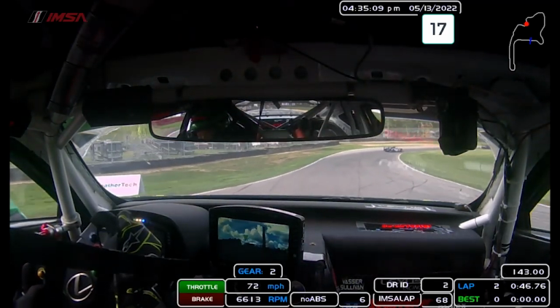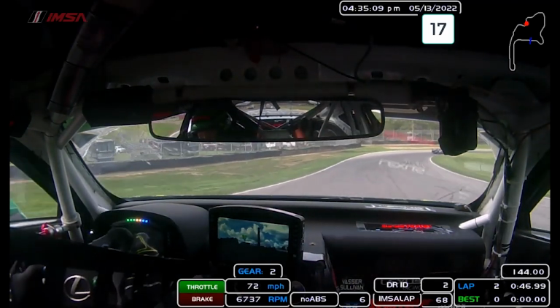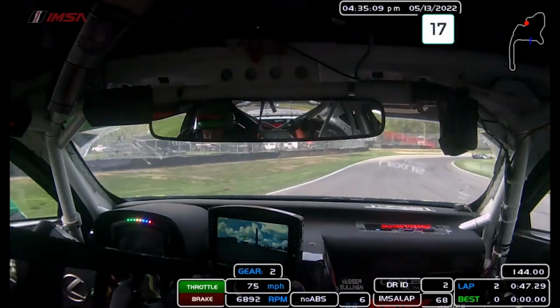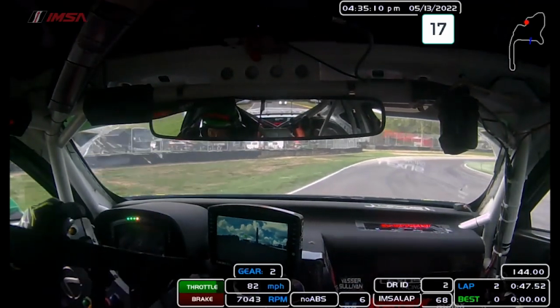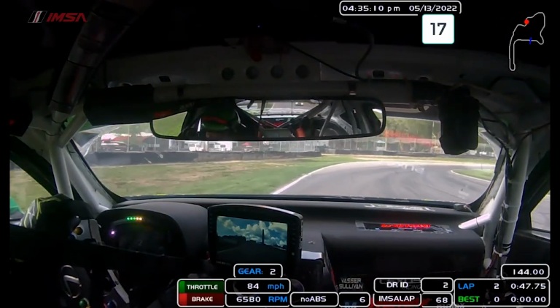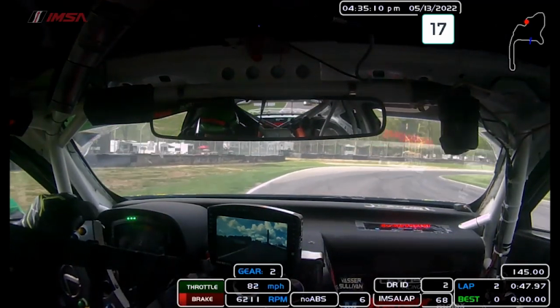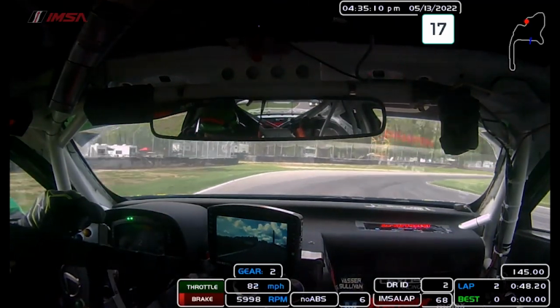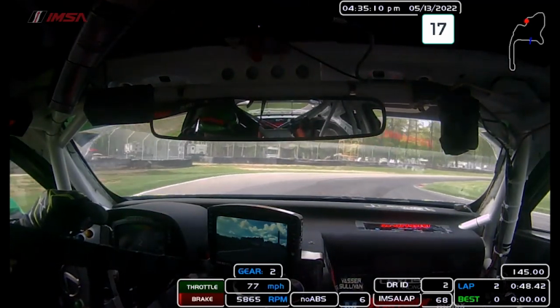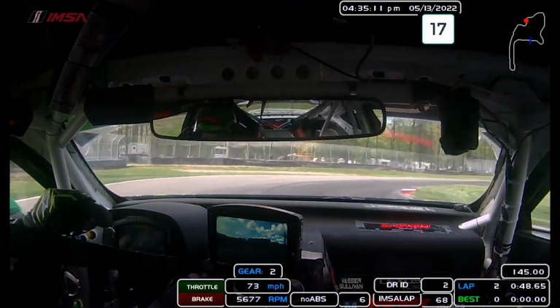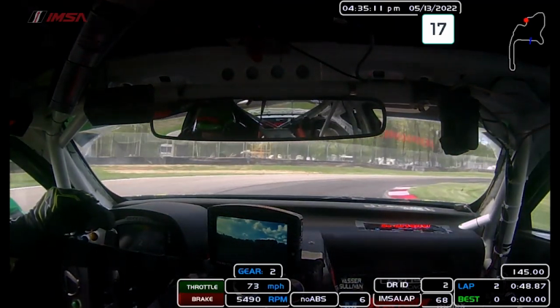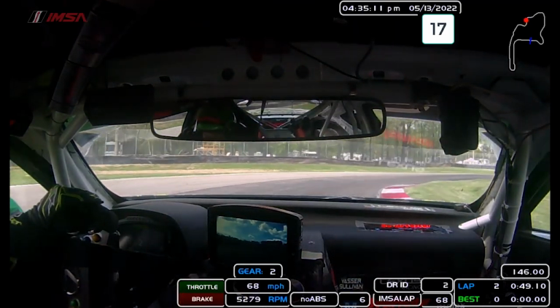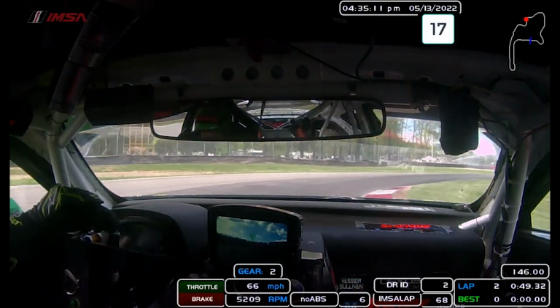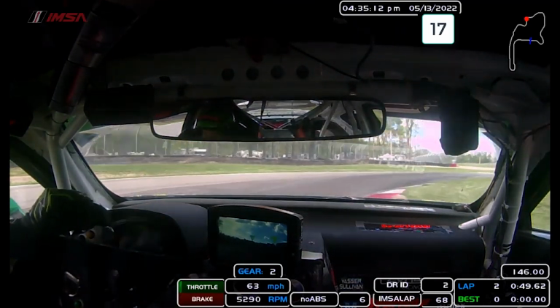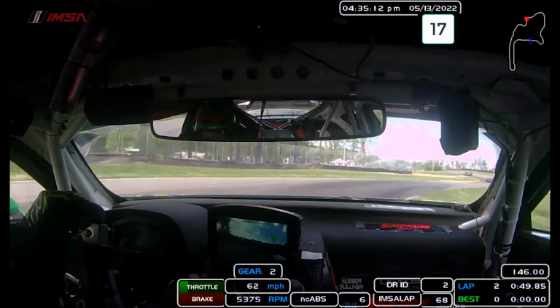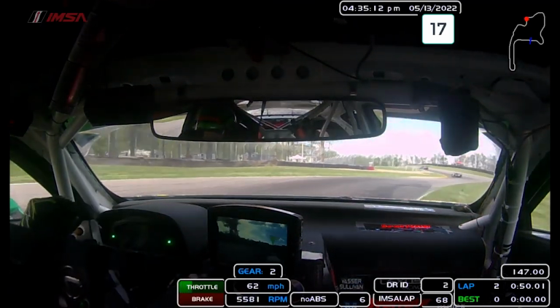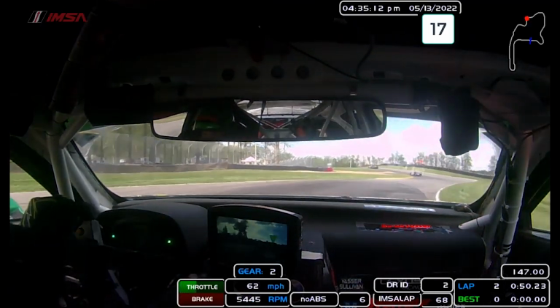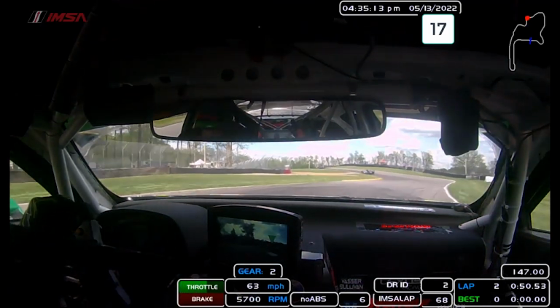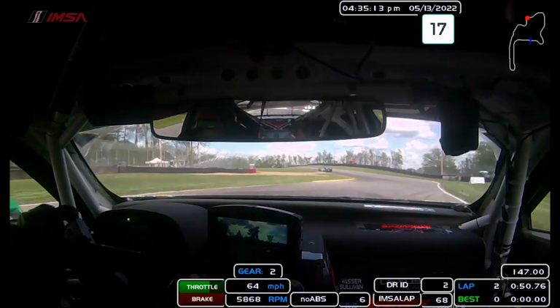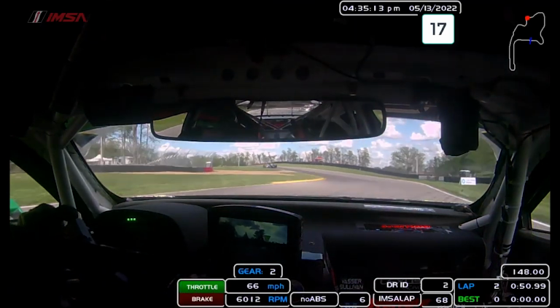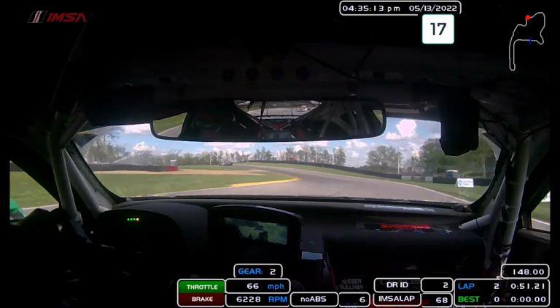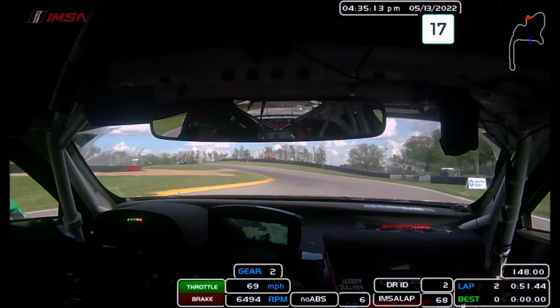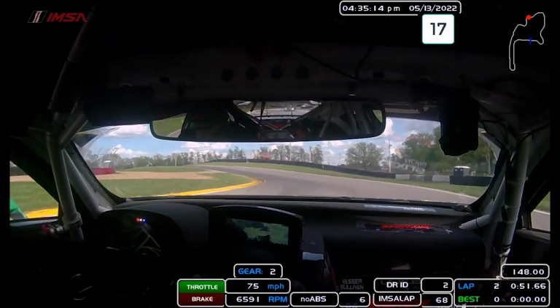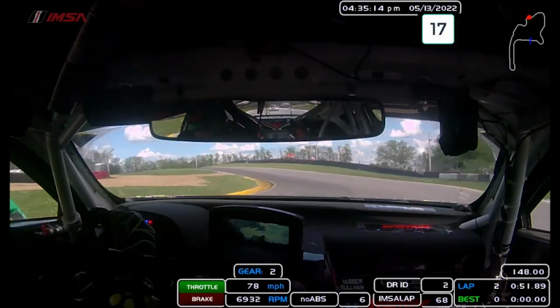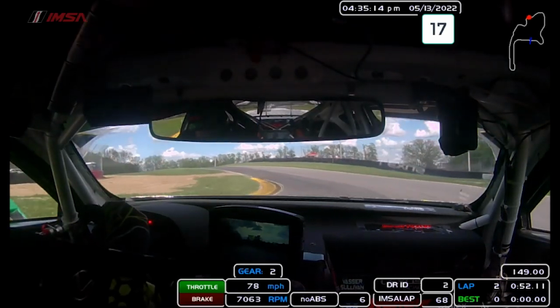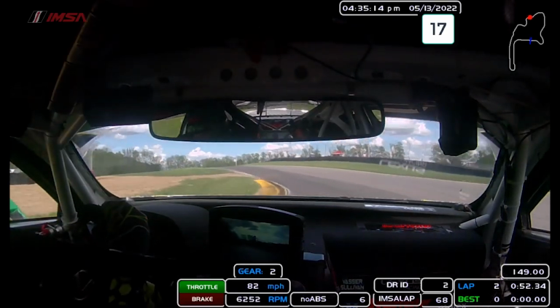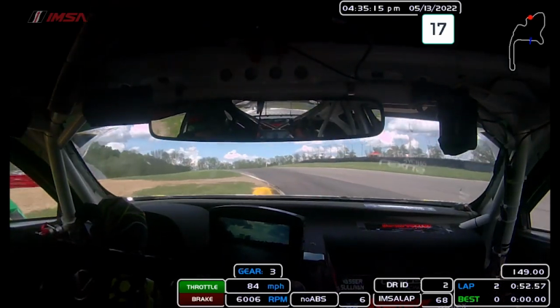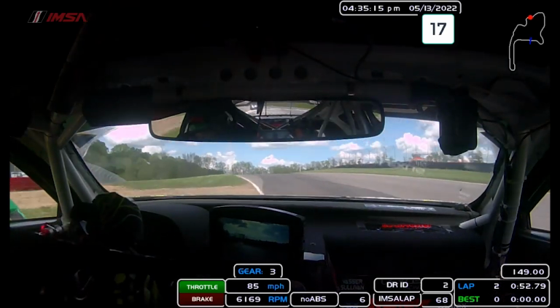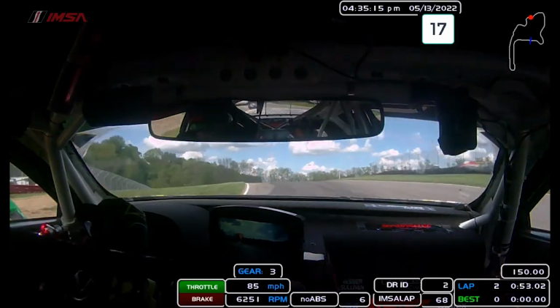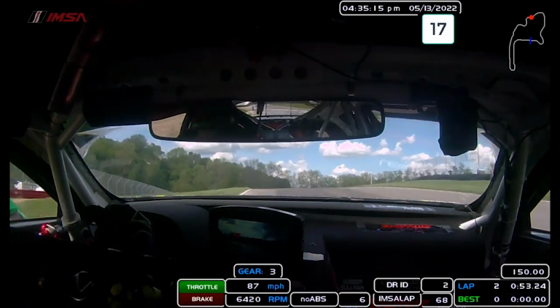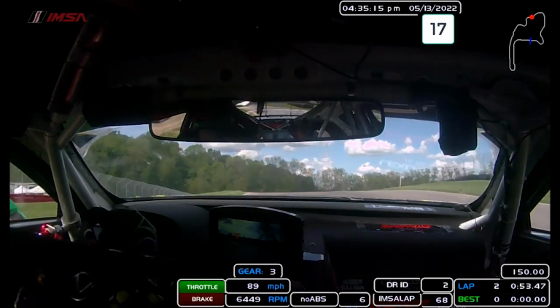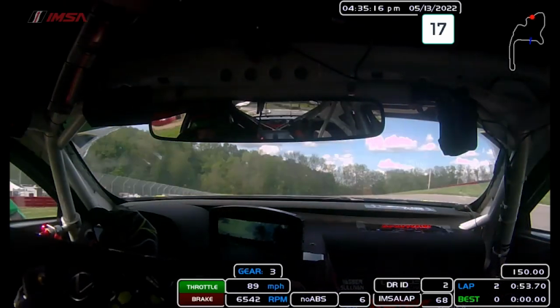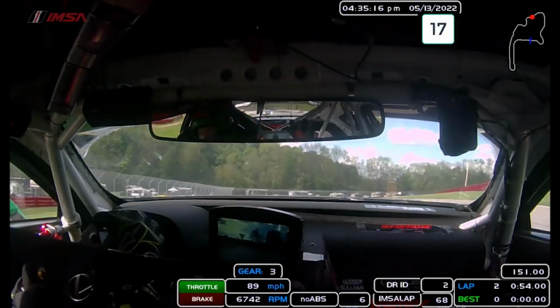Come out of here, set up for Turn 6. Get down to the inside kerb. Quite low grip here, bit of understeer. Then over Turn 8.